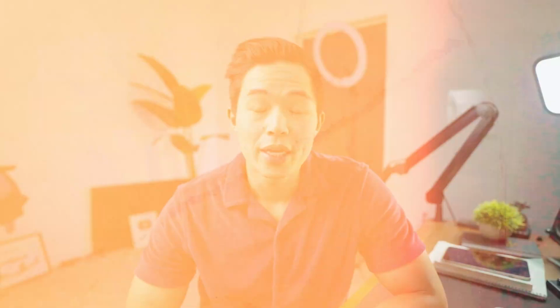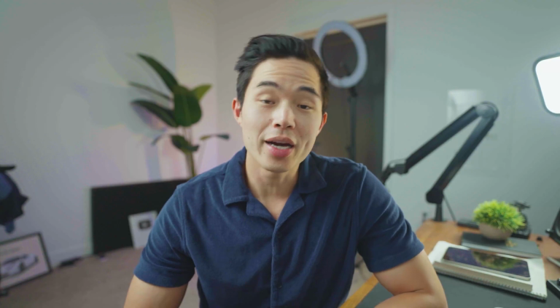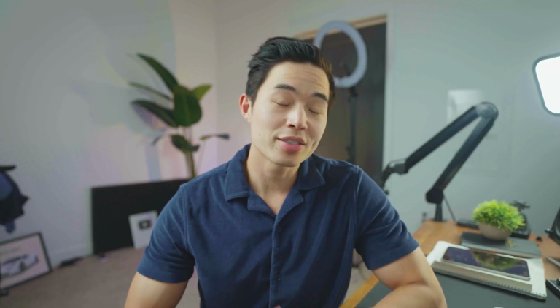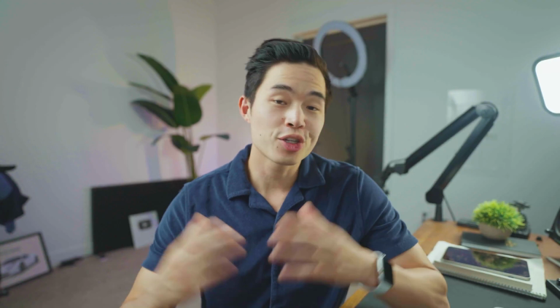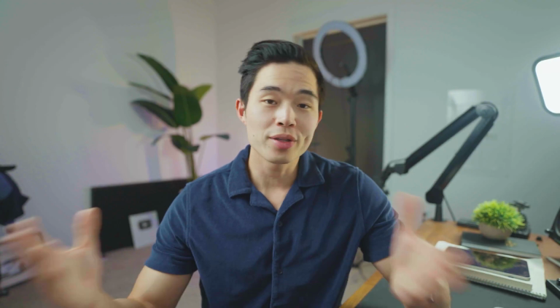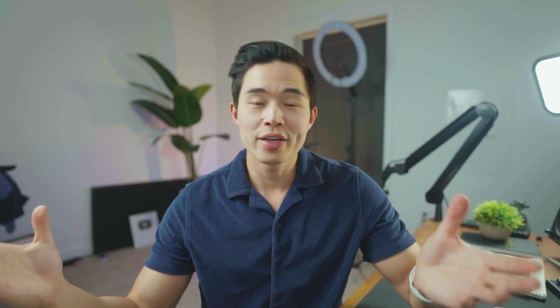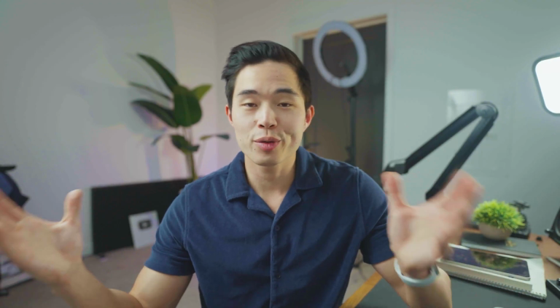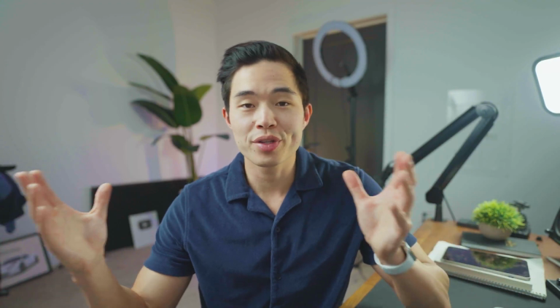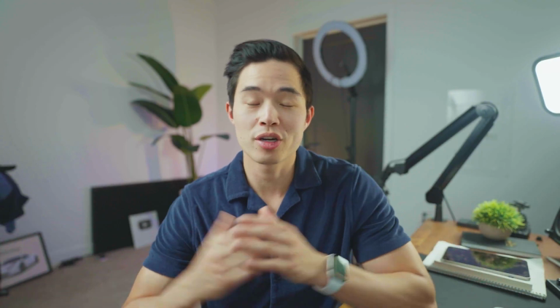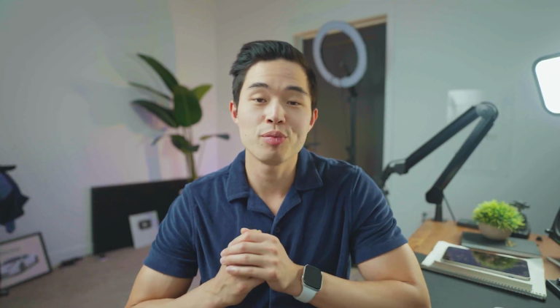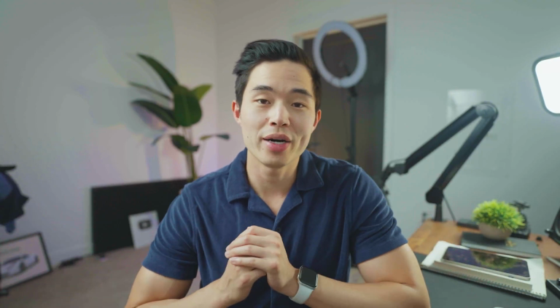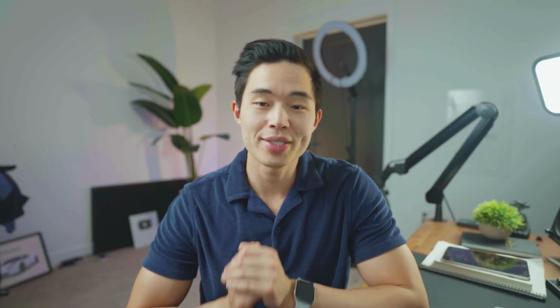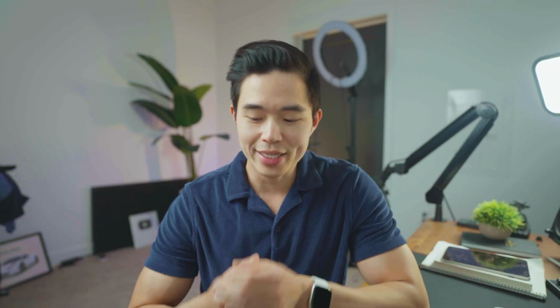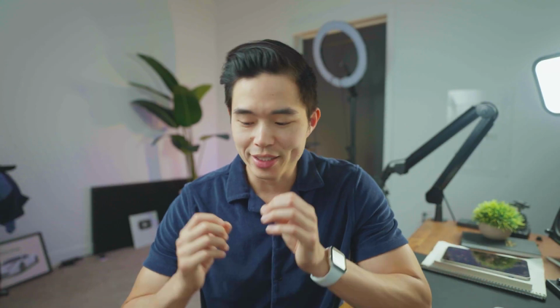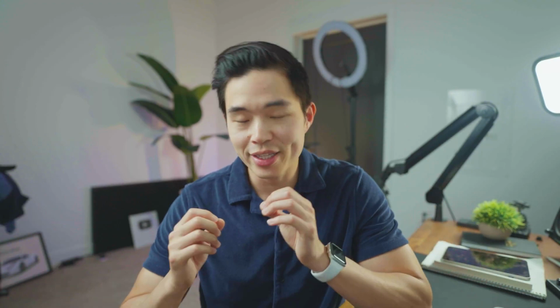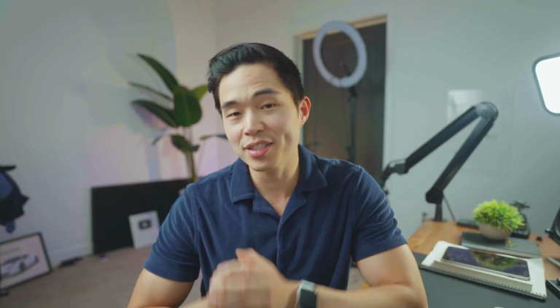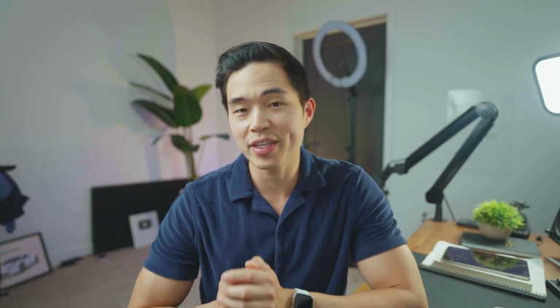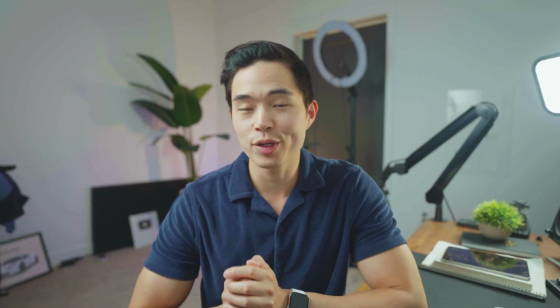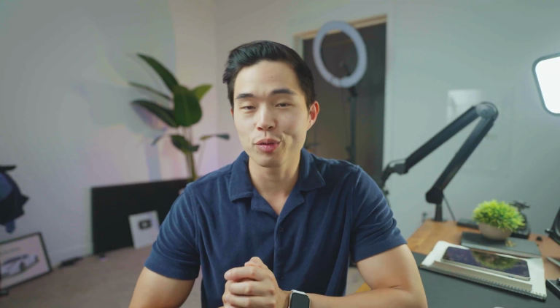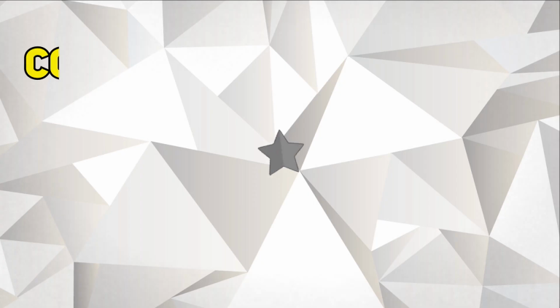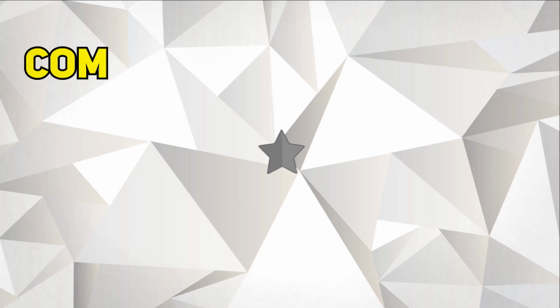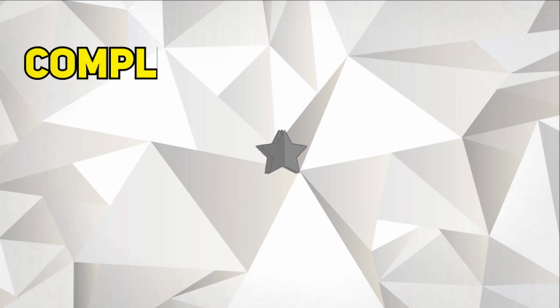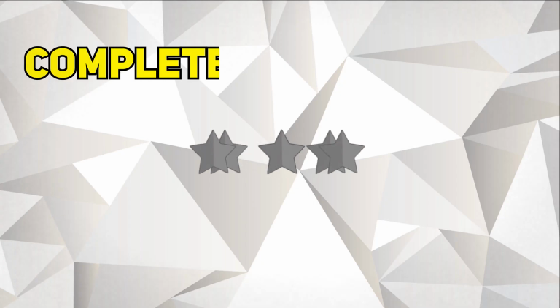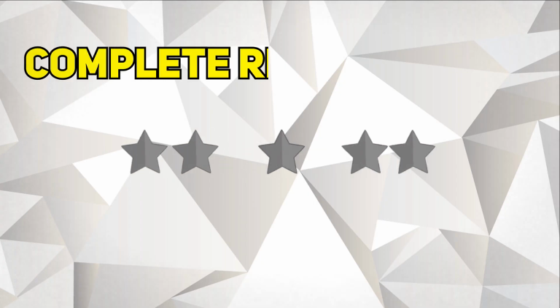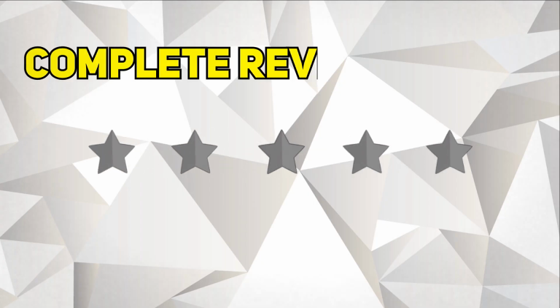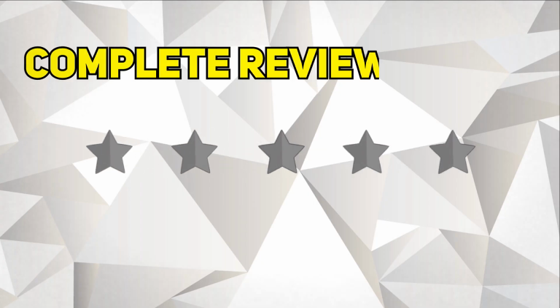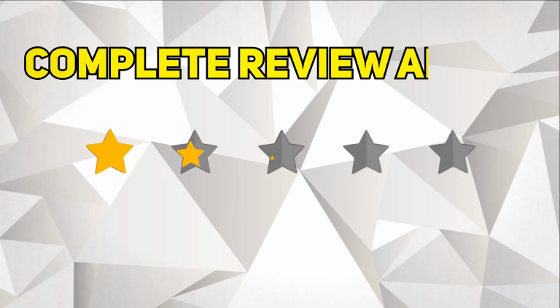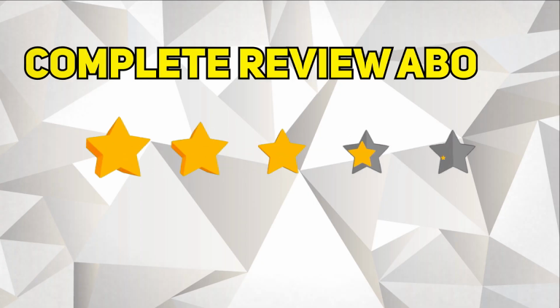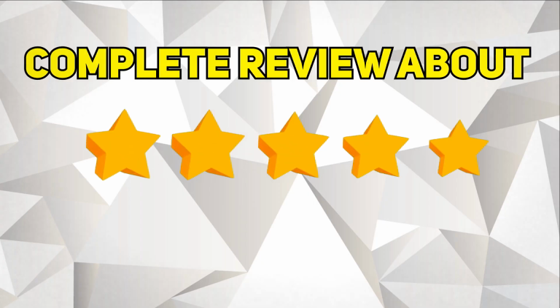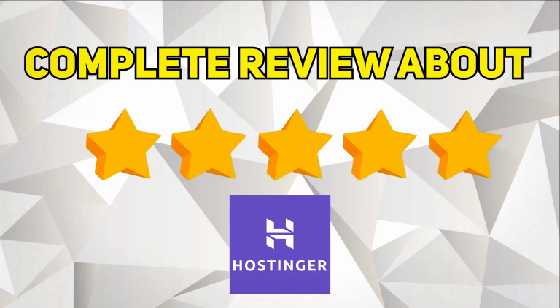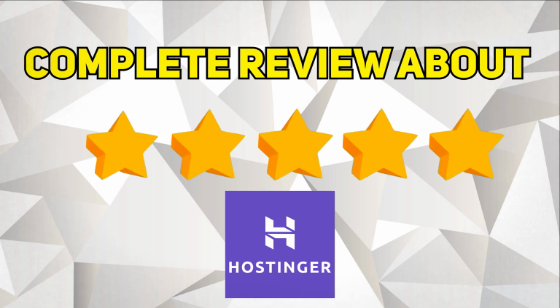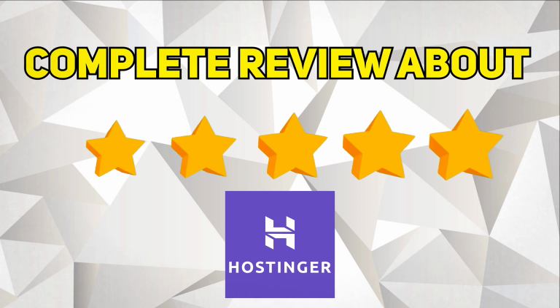Hey guys, it's Charlie here with StartupWise, and in today's video we'll be doing a complete review about Hostinger.